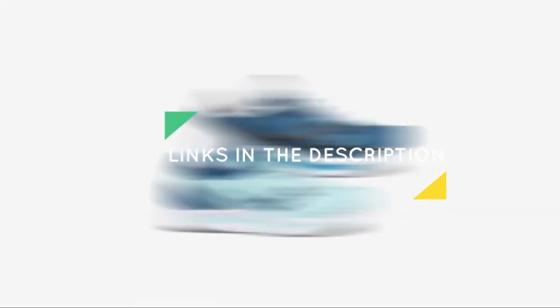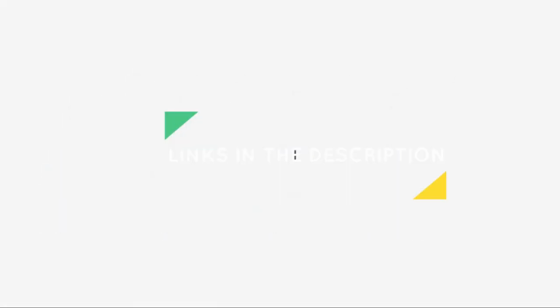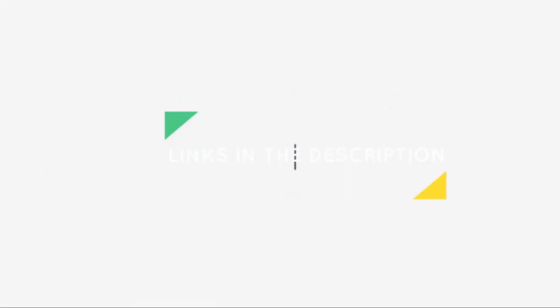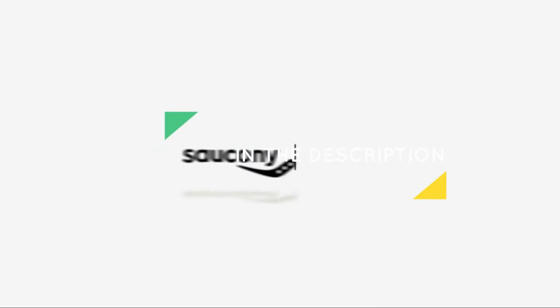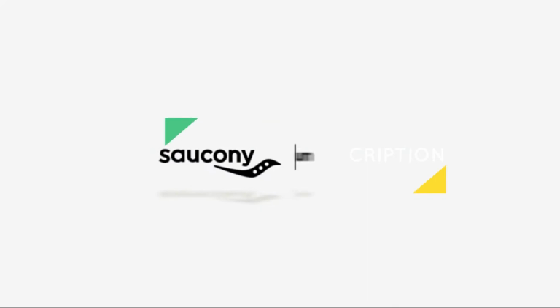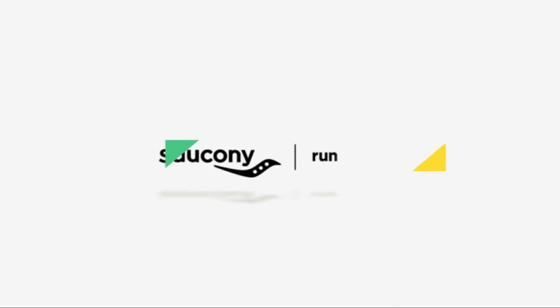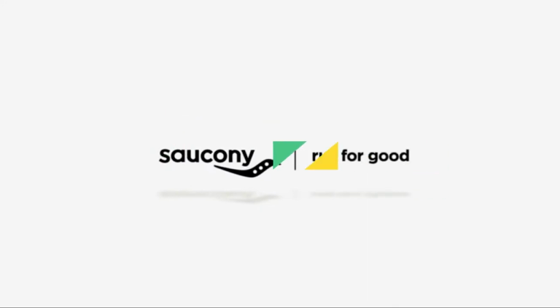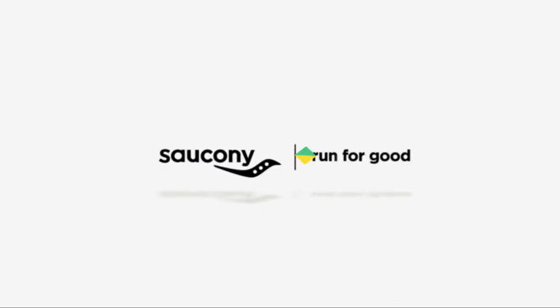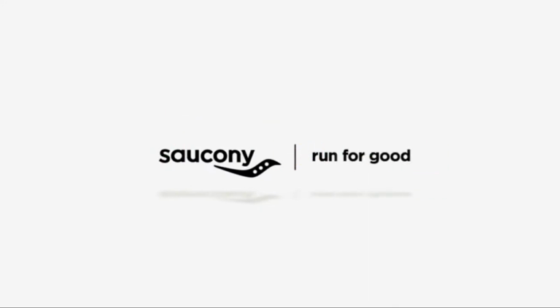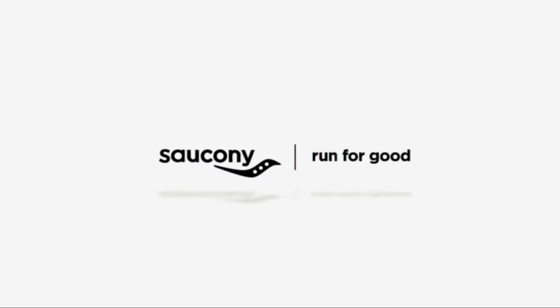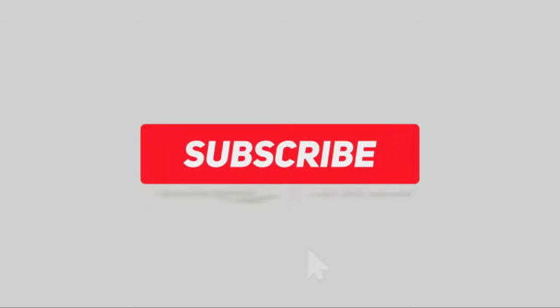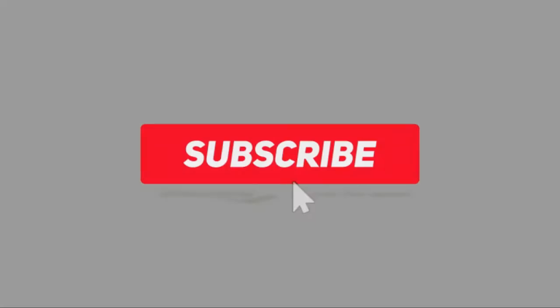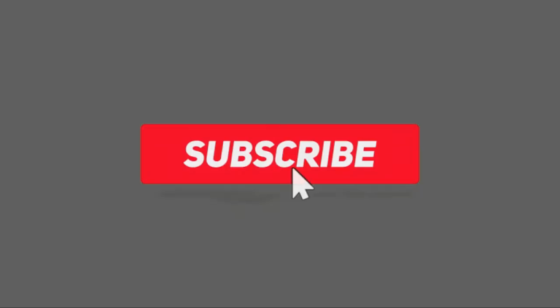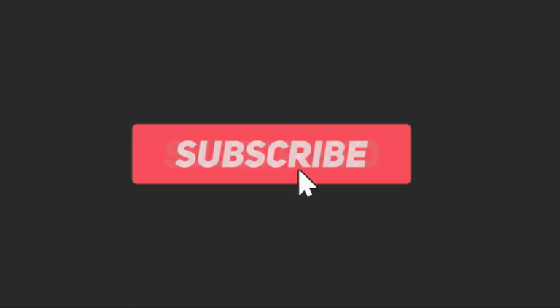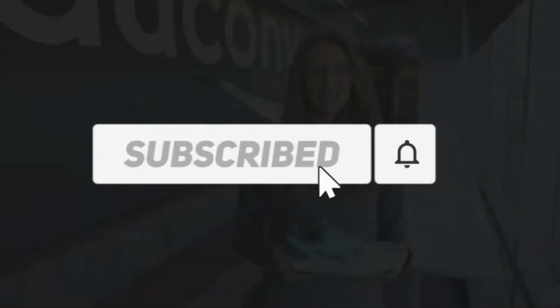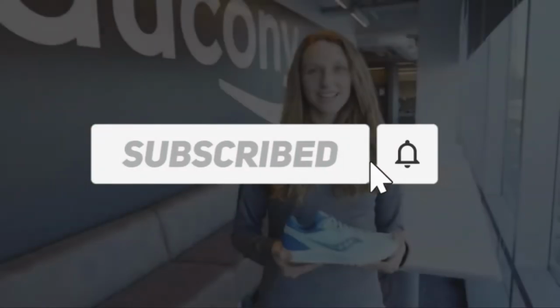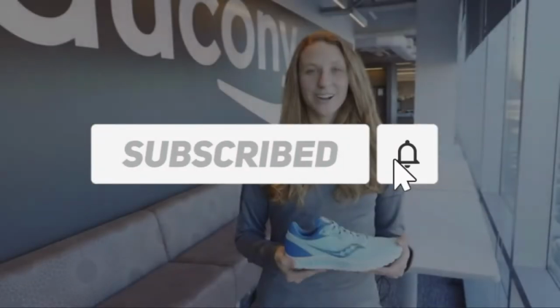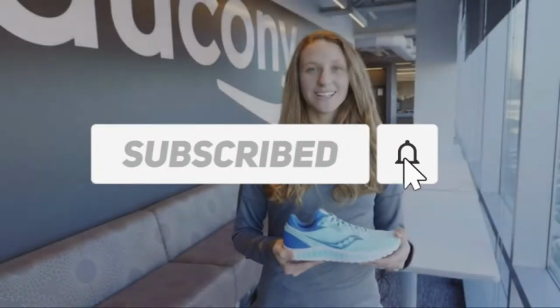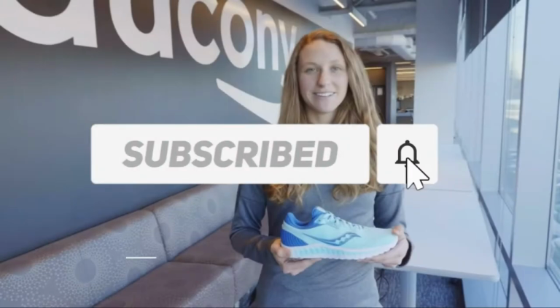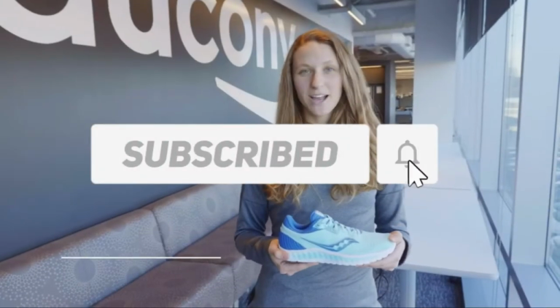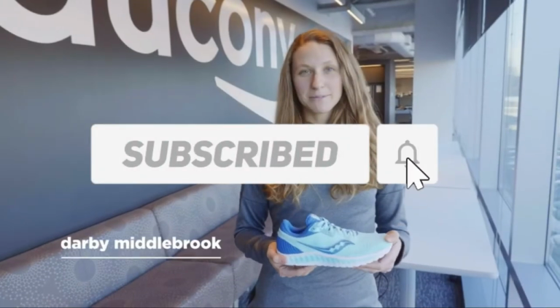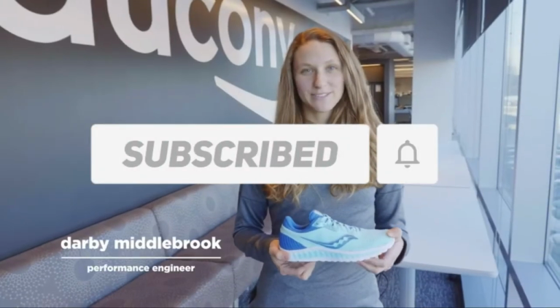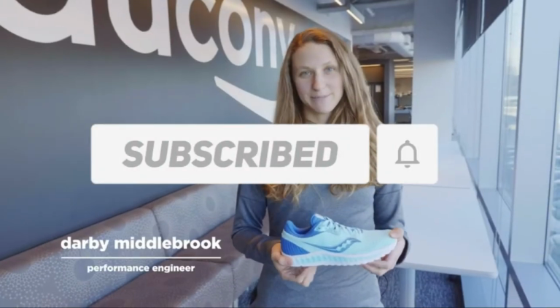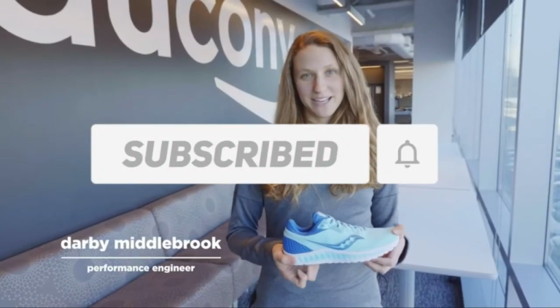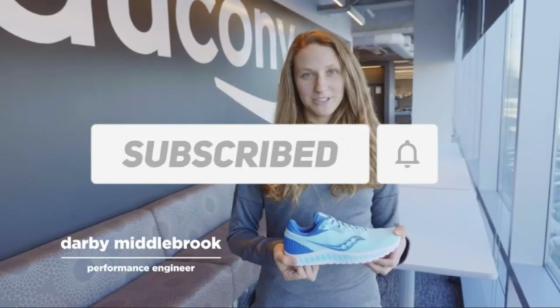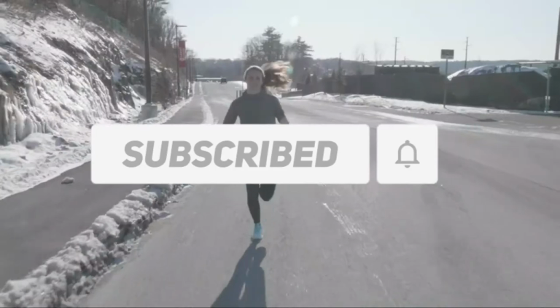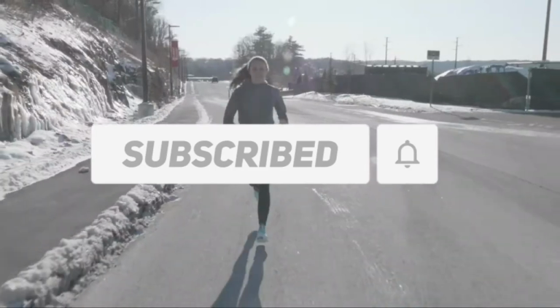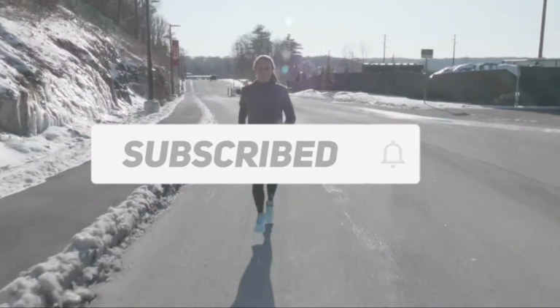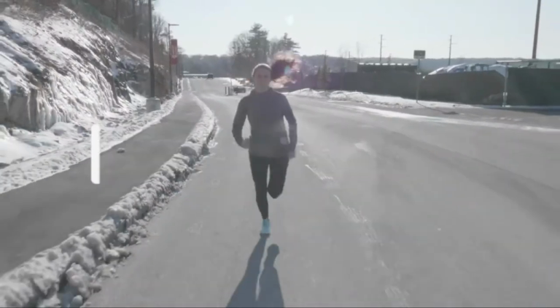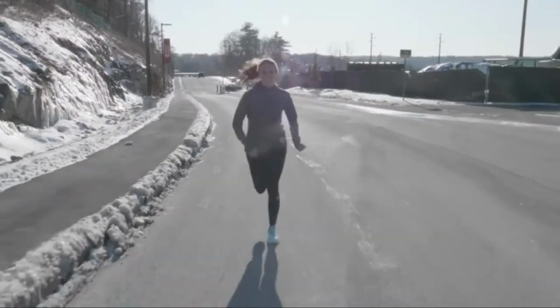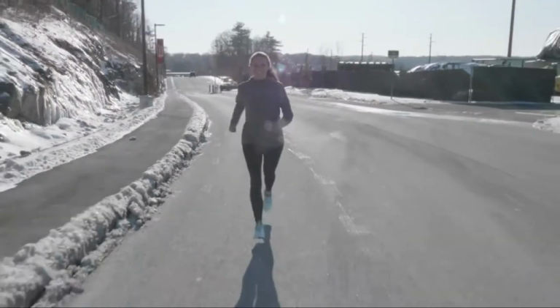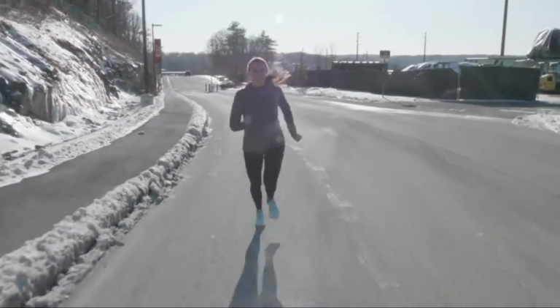Also make sure to like, comment, share, and subscribe, and hit the bell button for upcoming video notifications. OK, so let's get started with the video.